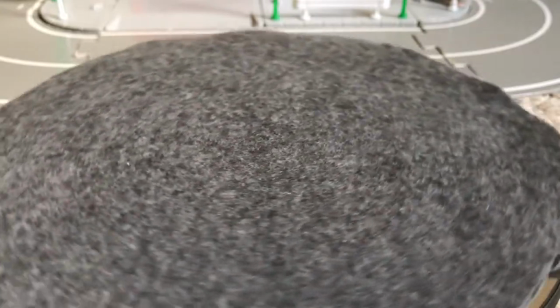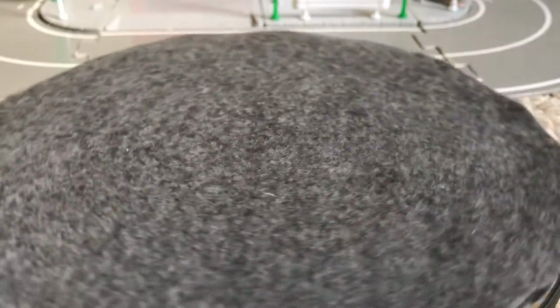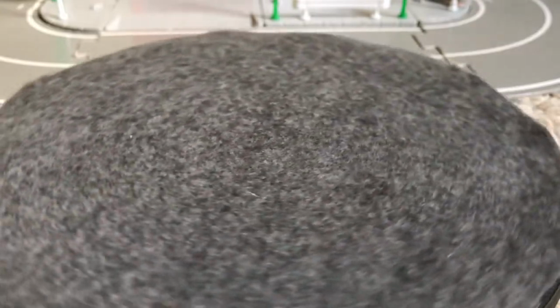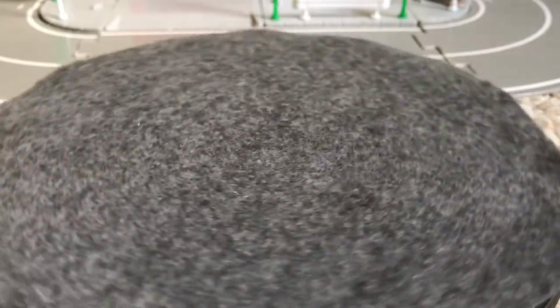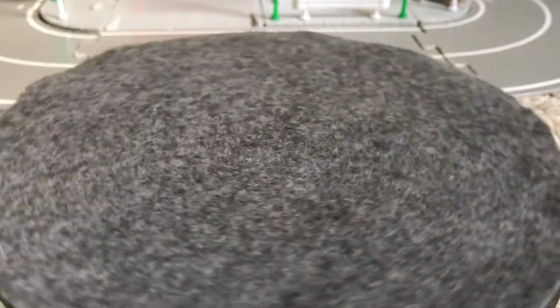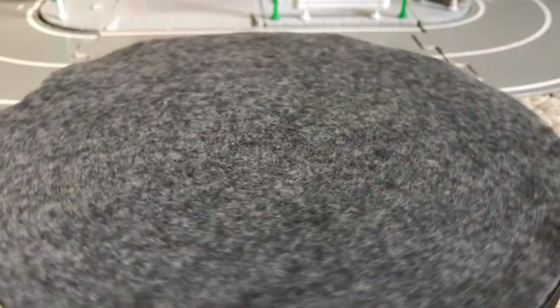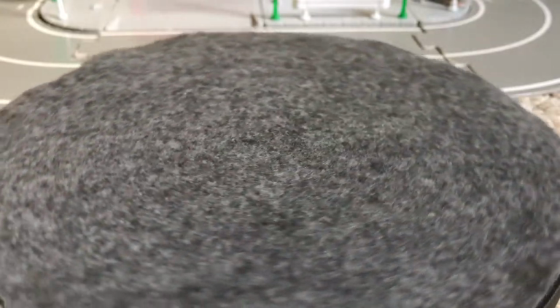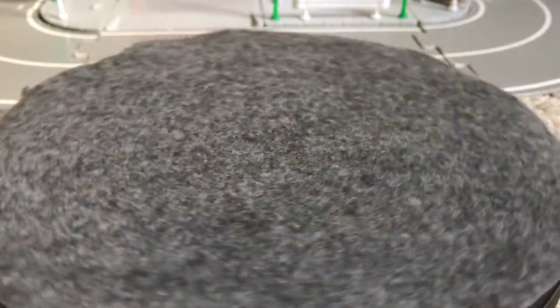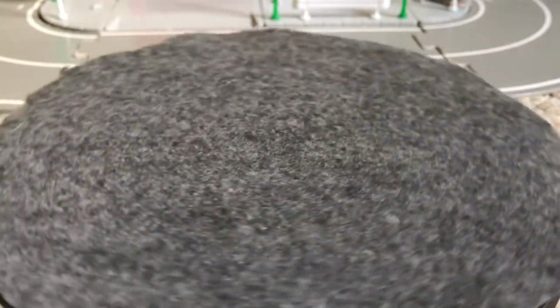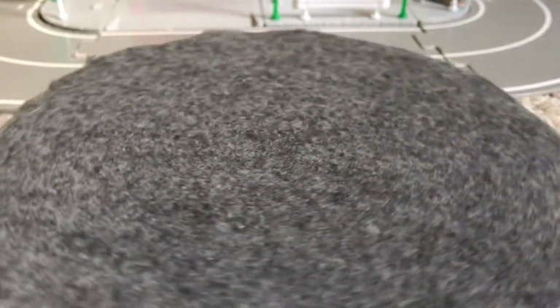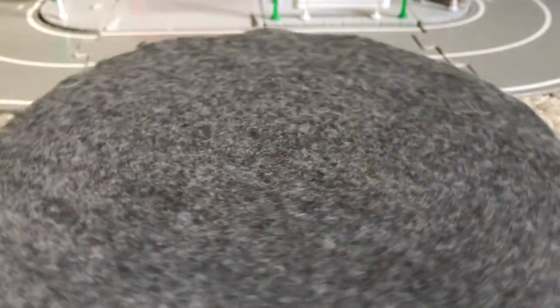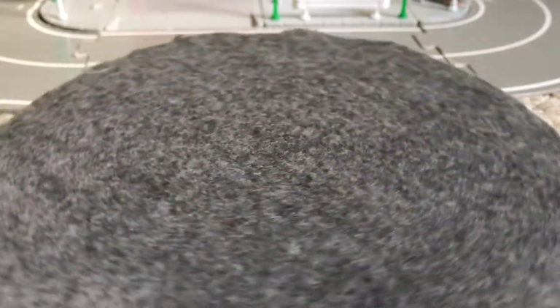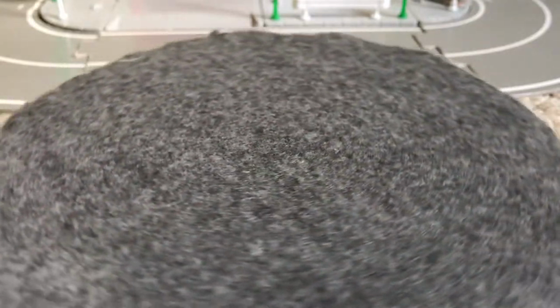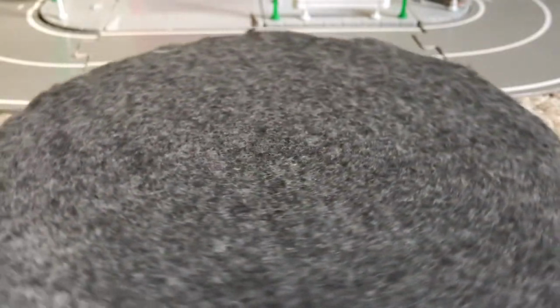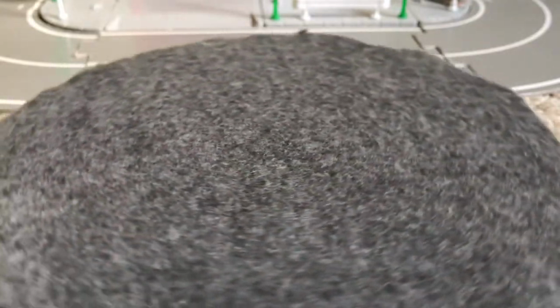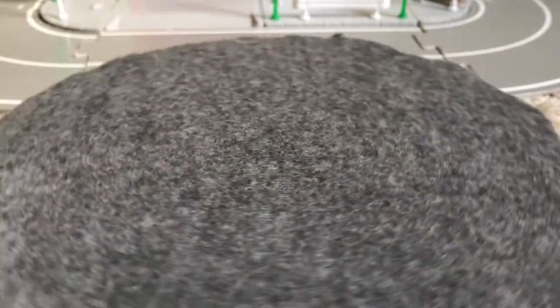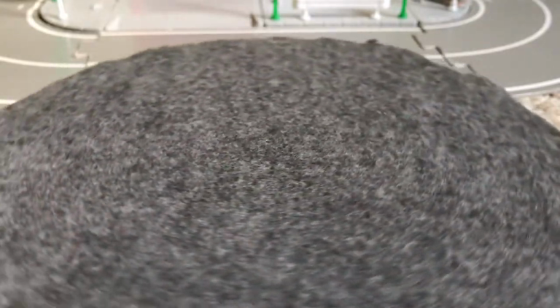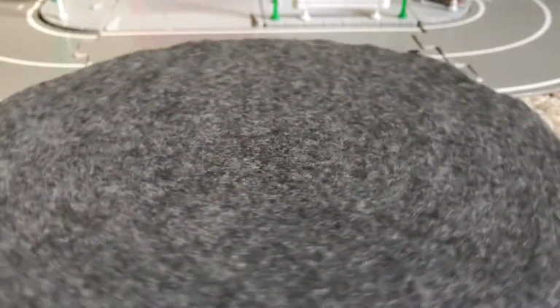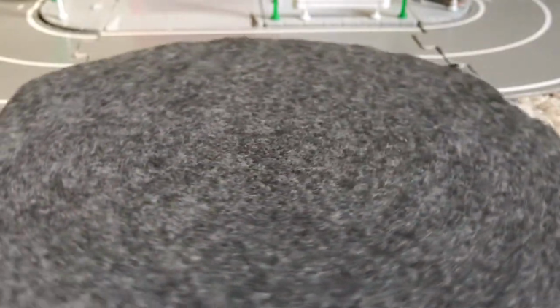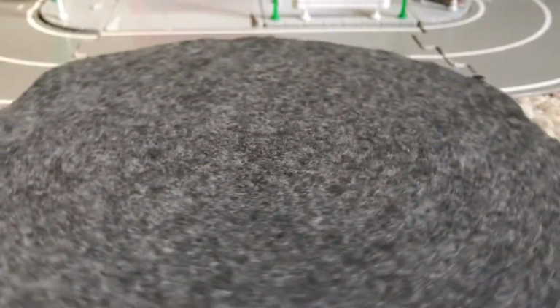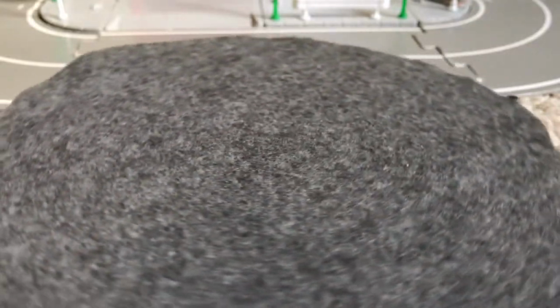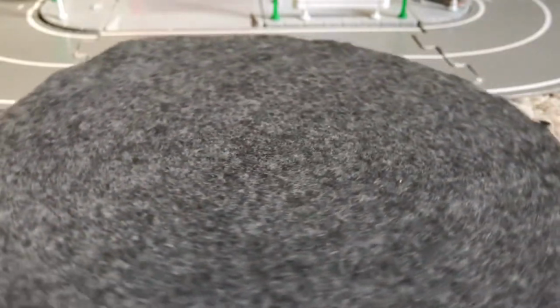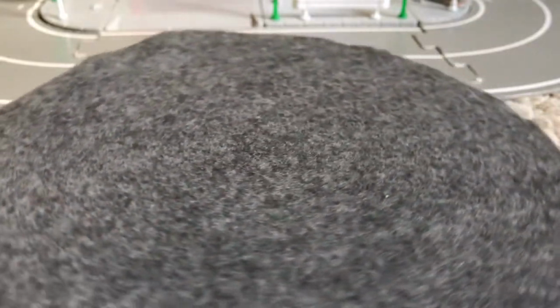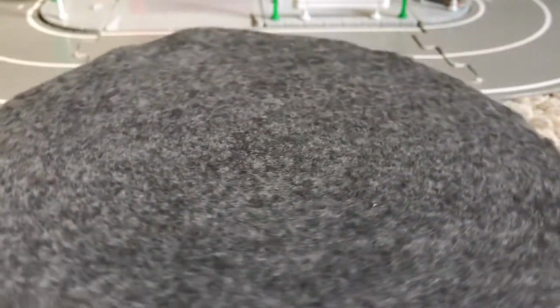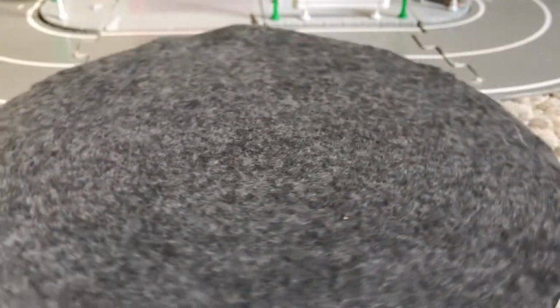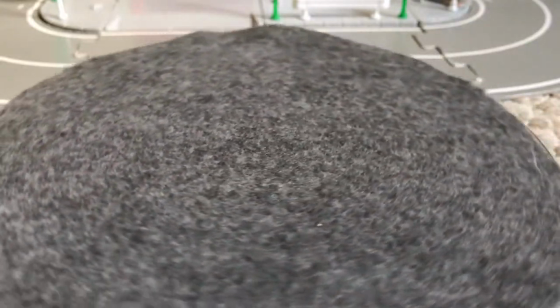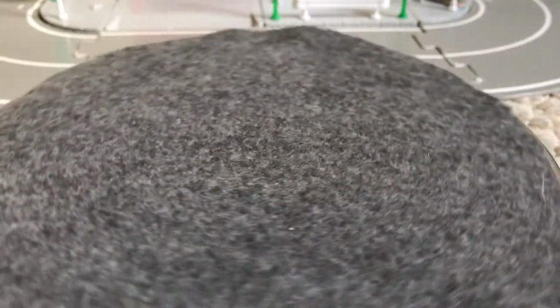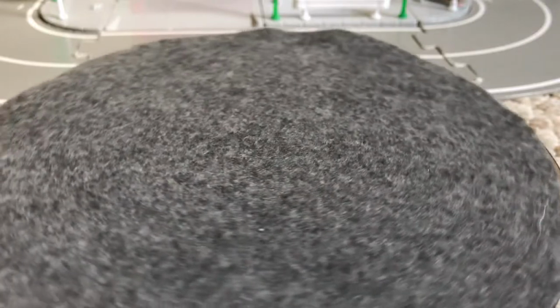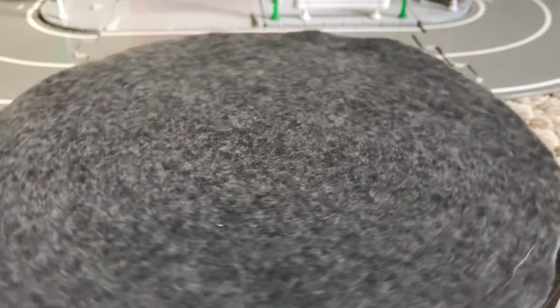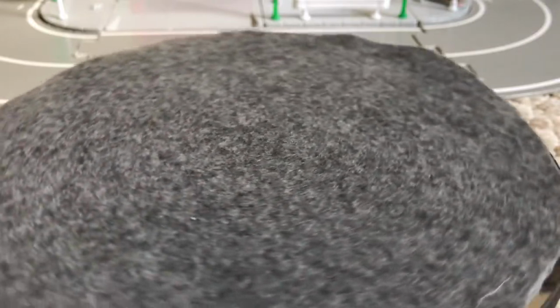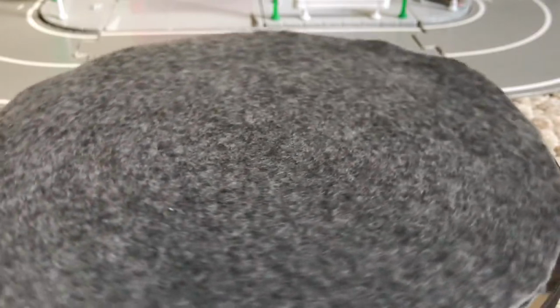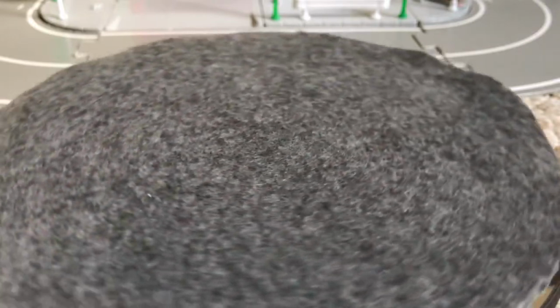First let's start with minivans. There's only one. This is the Nissan L Grand.